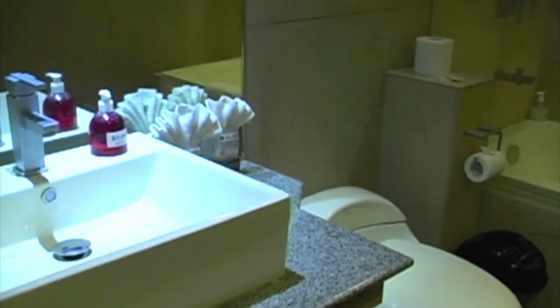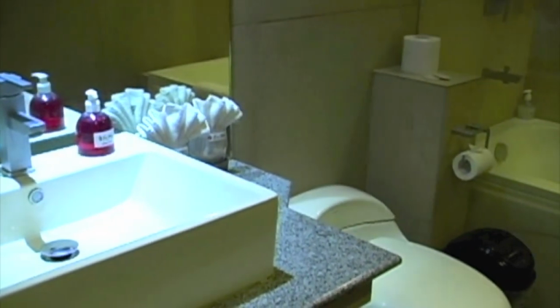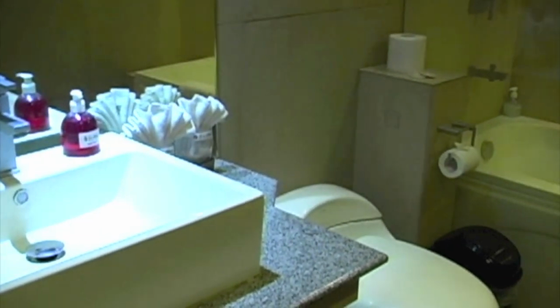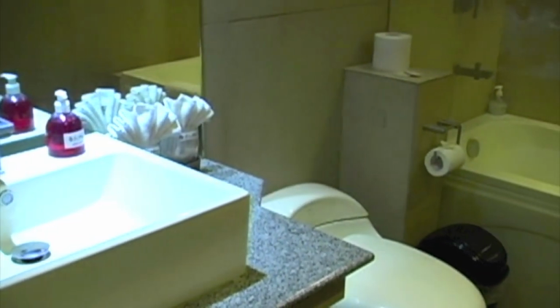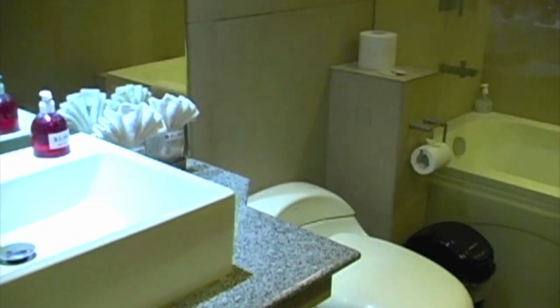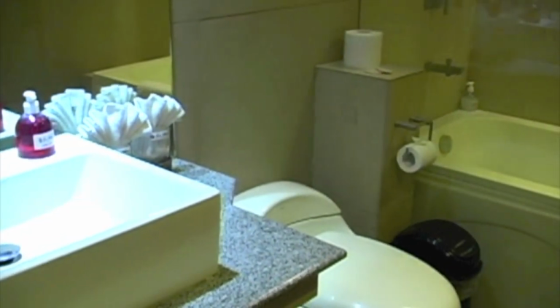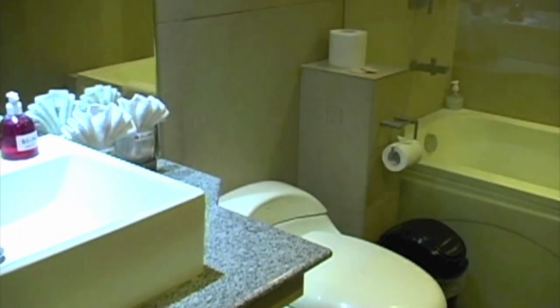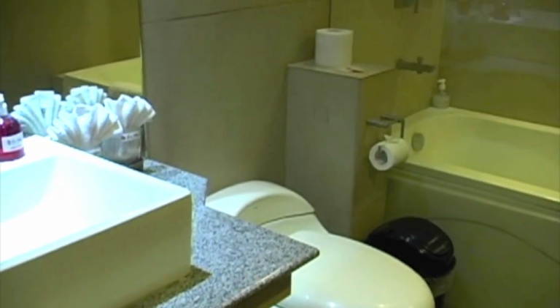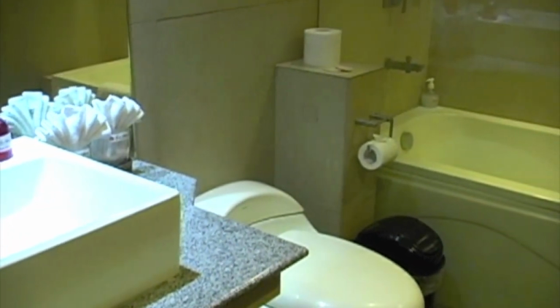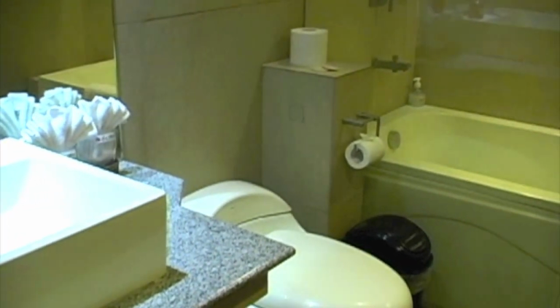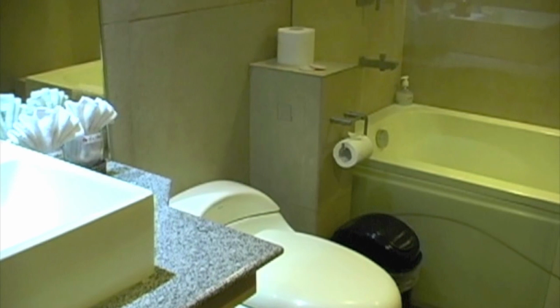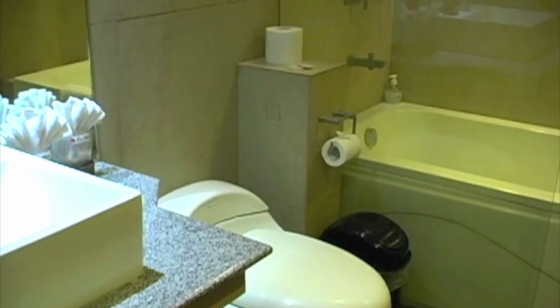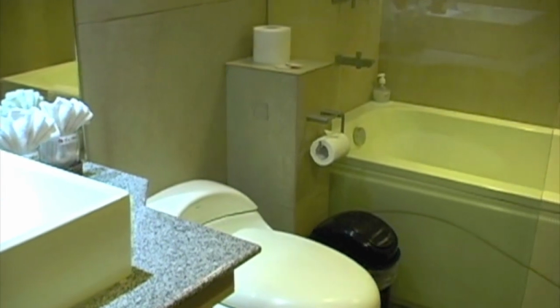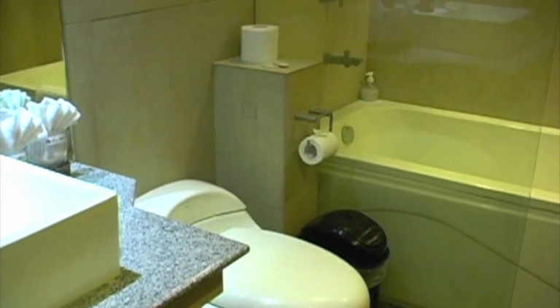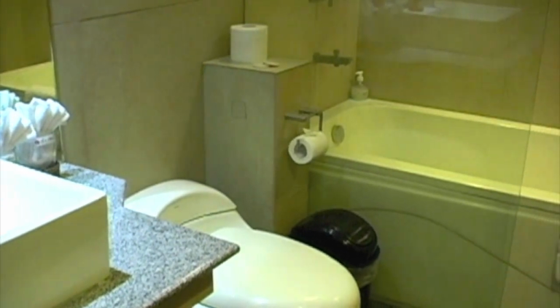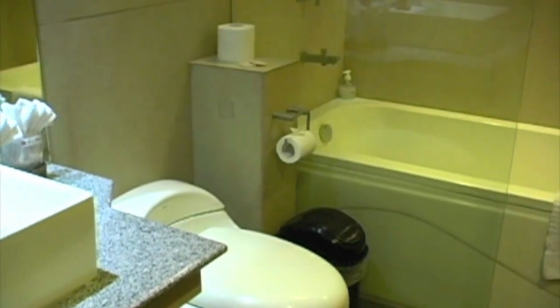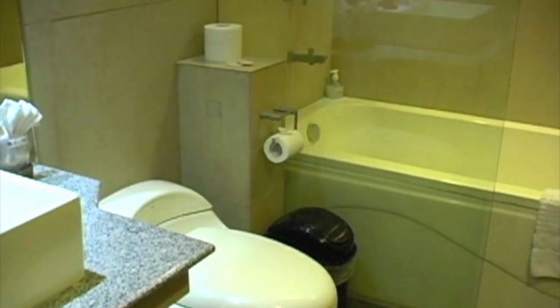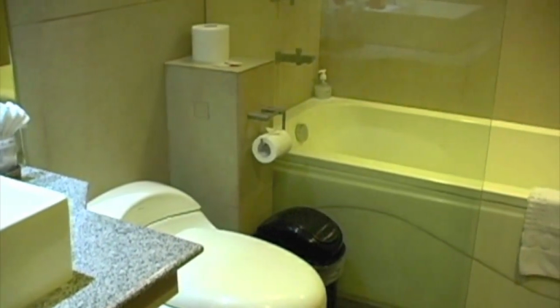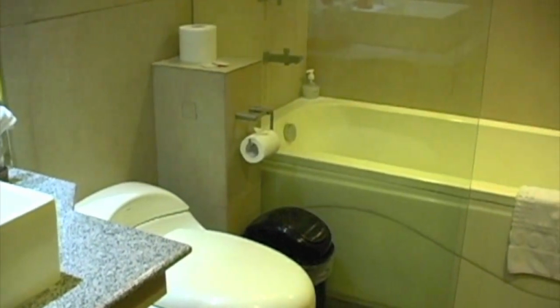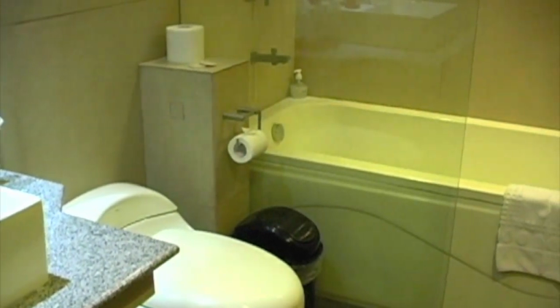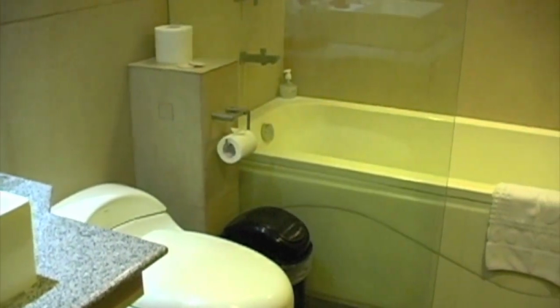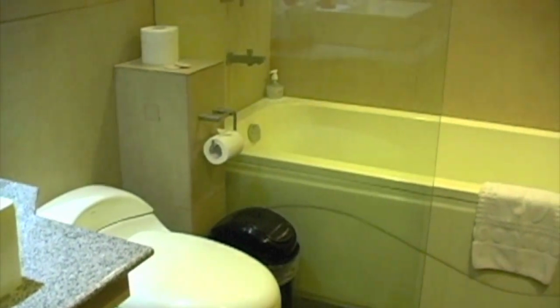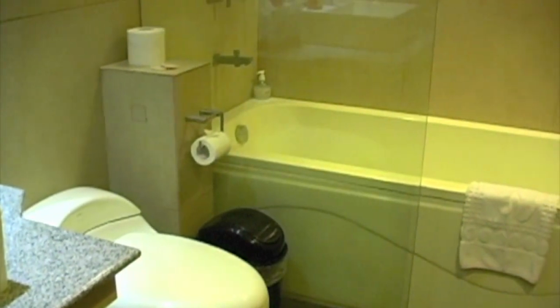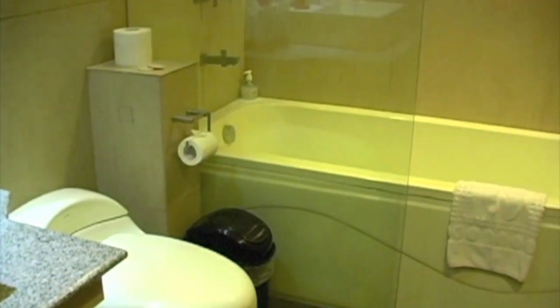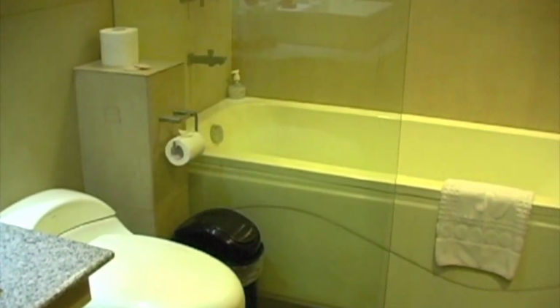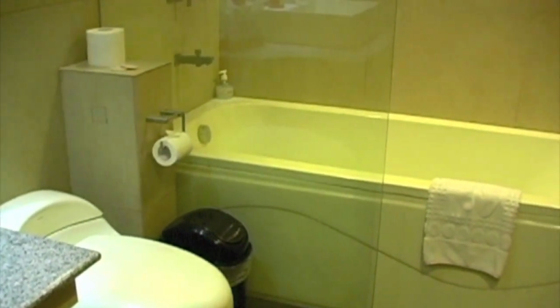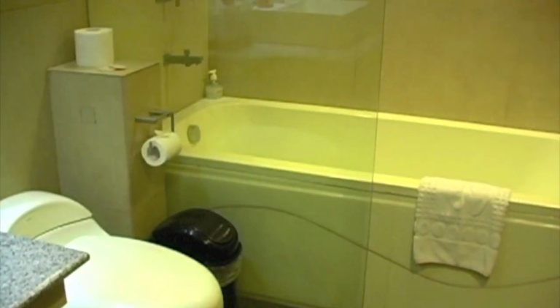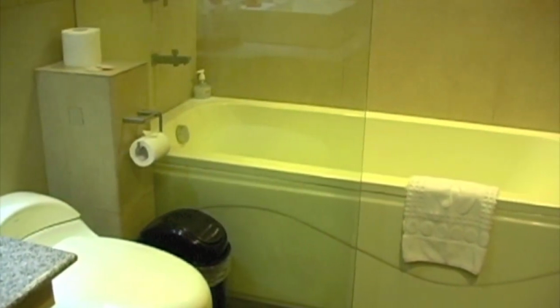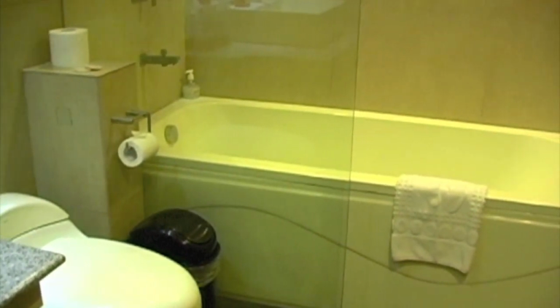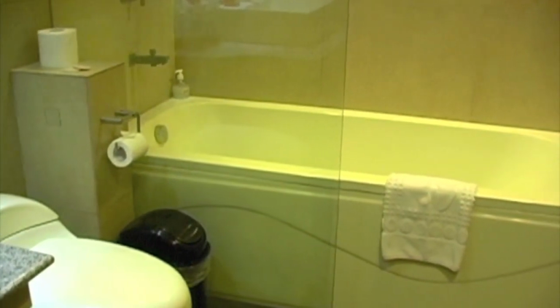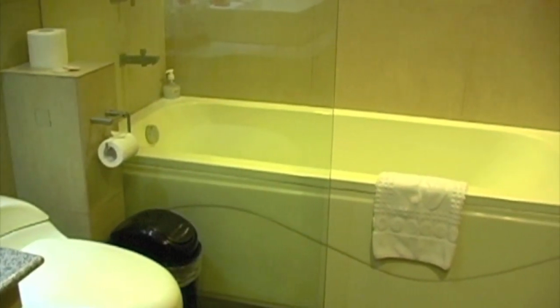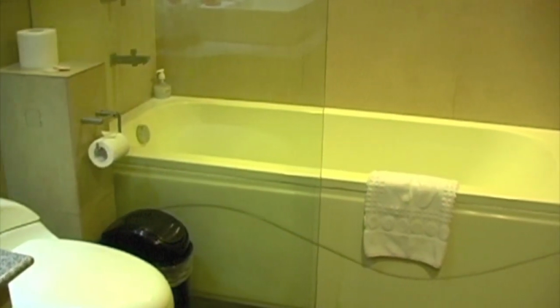Here we have the bathroom with vanity mirror, bathtub, shower, and bathroom amenities.